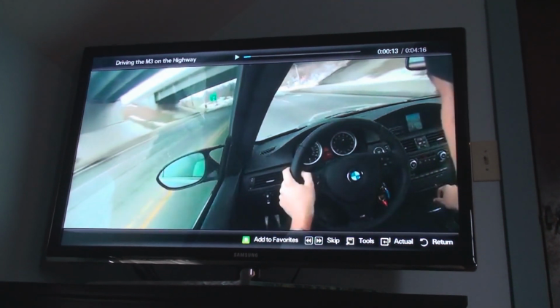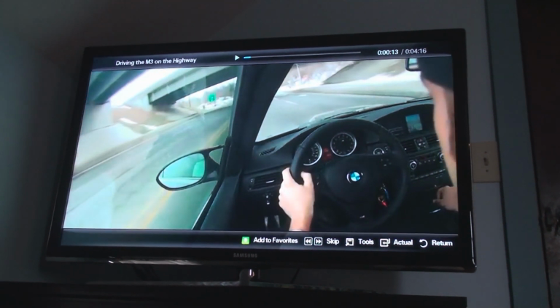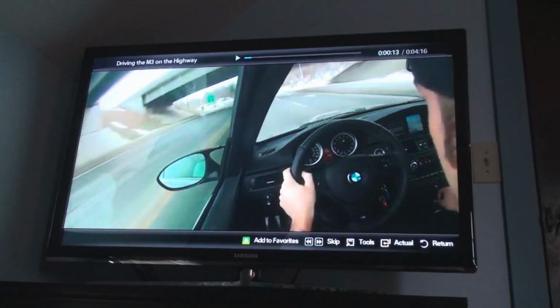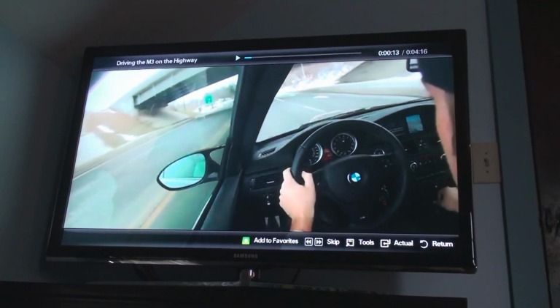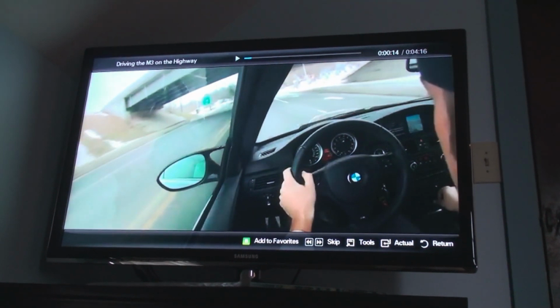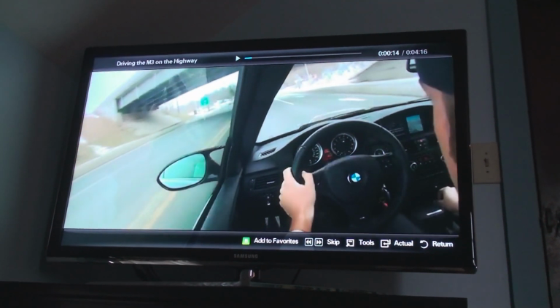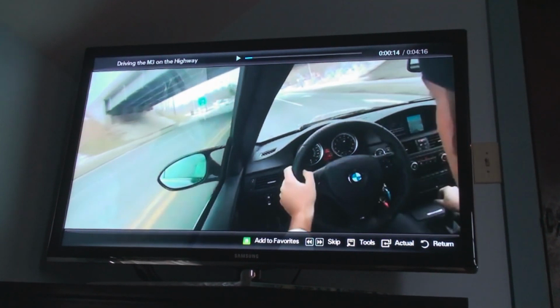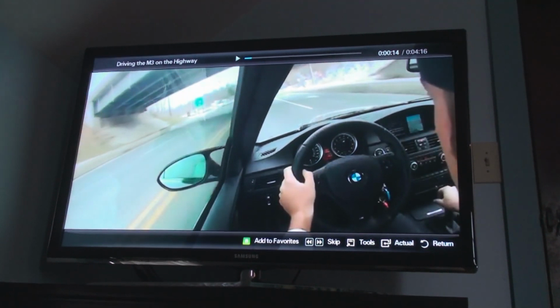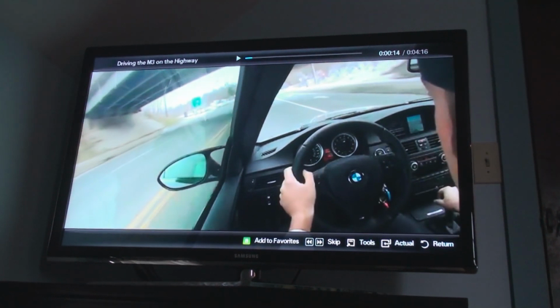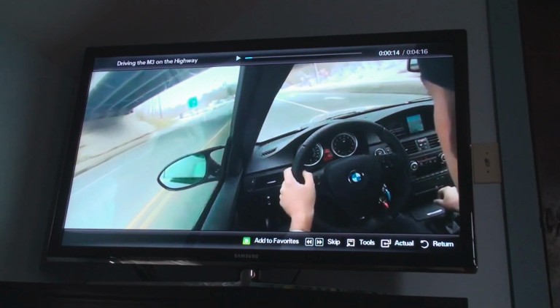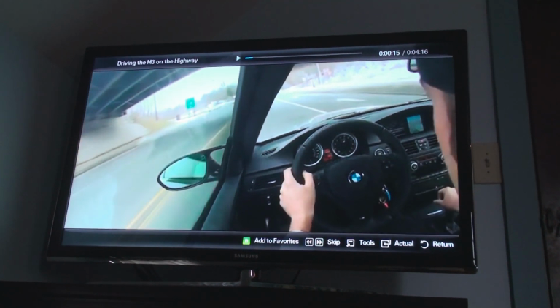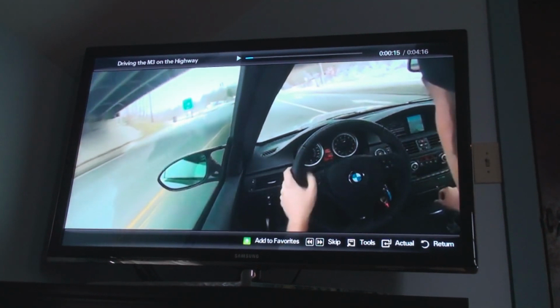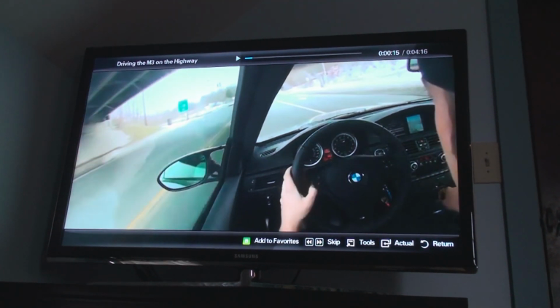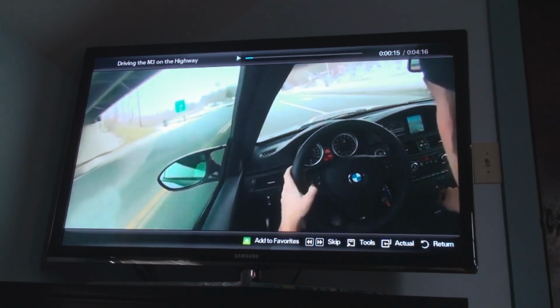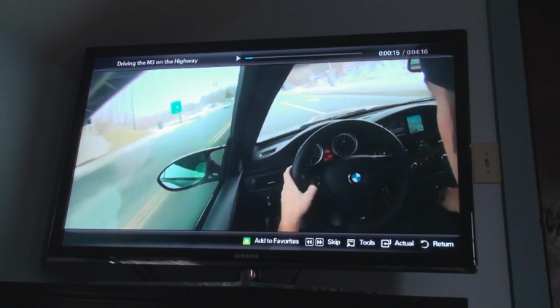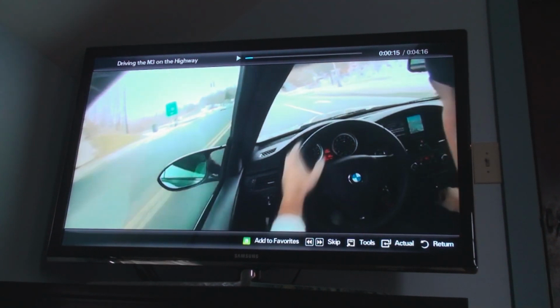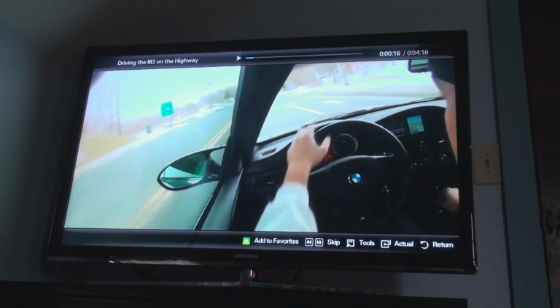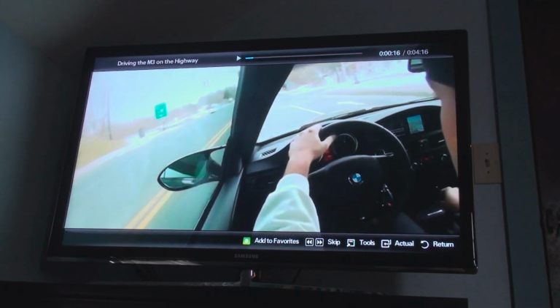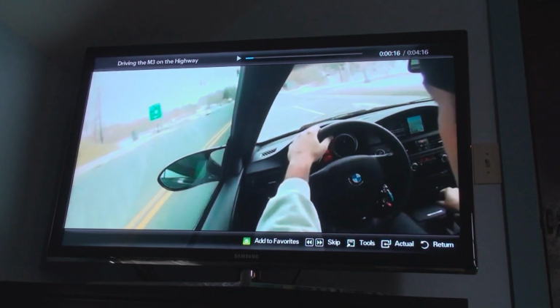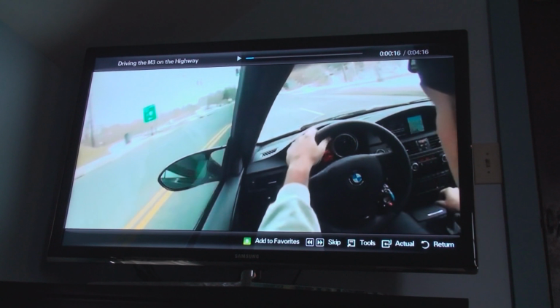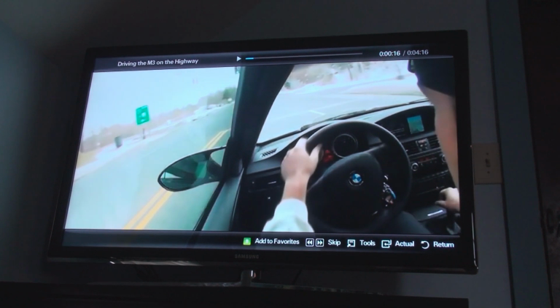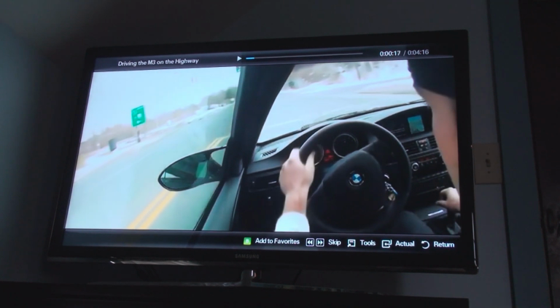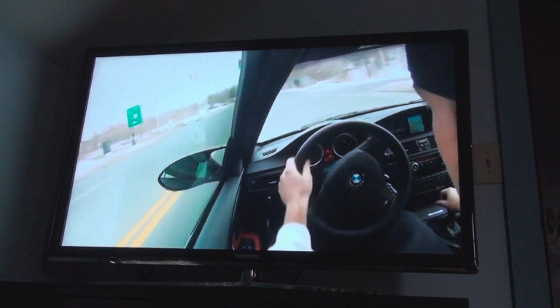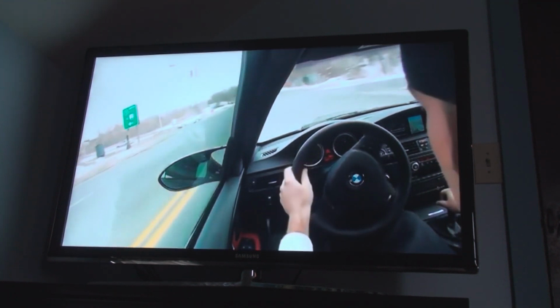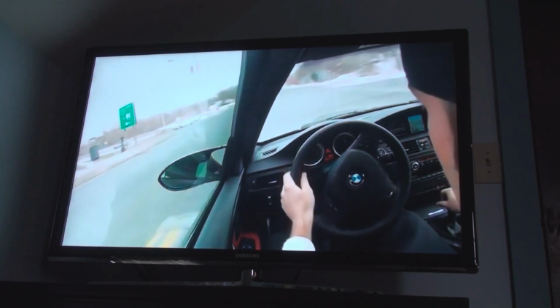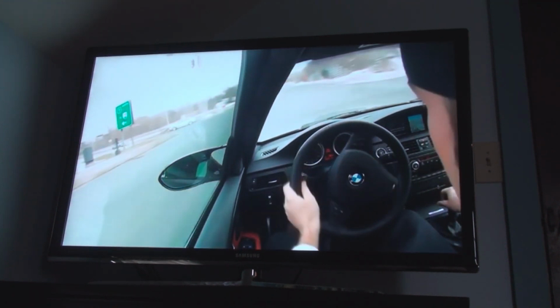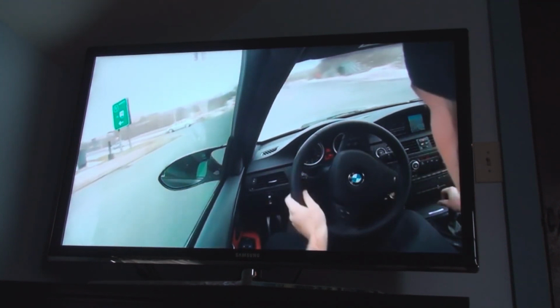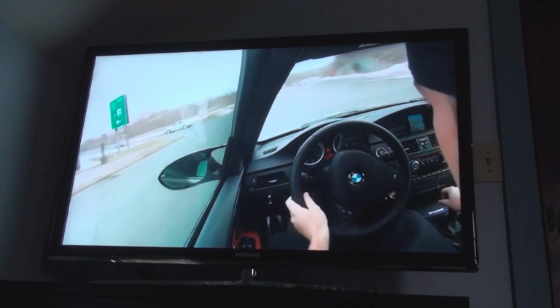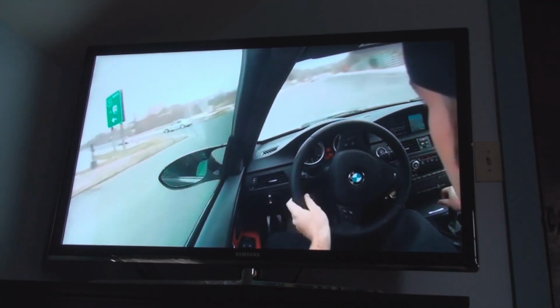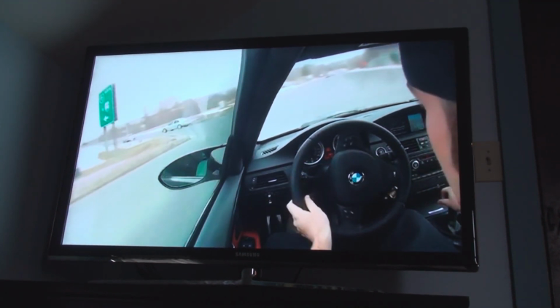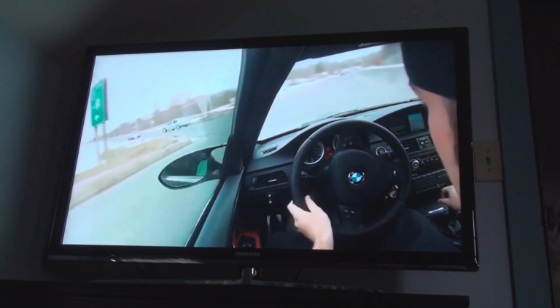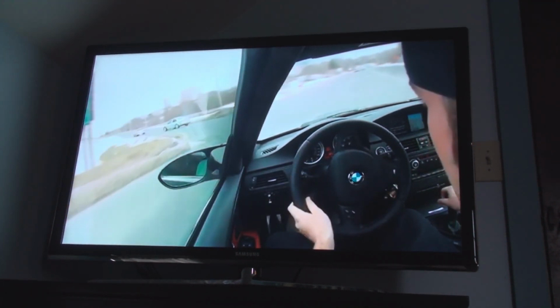I've got to say, Internet TV is actually pretty cool. I like this. Let's watch my most recent one.